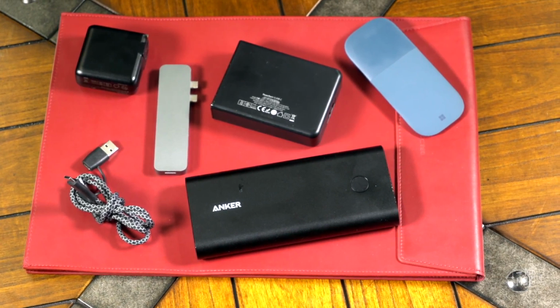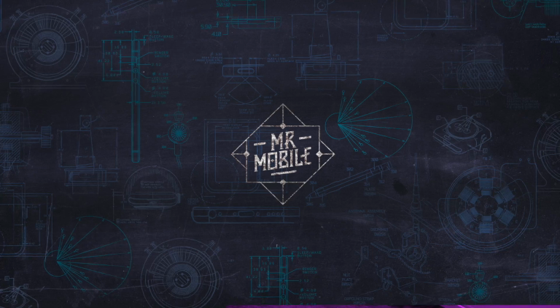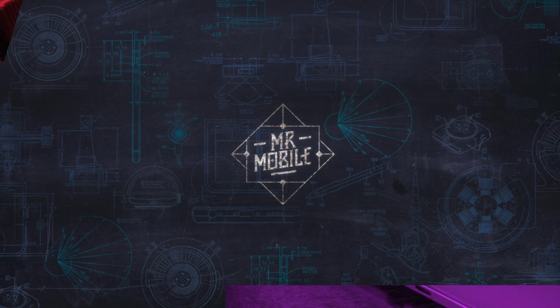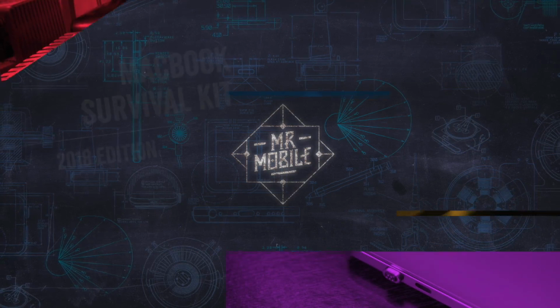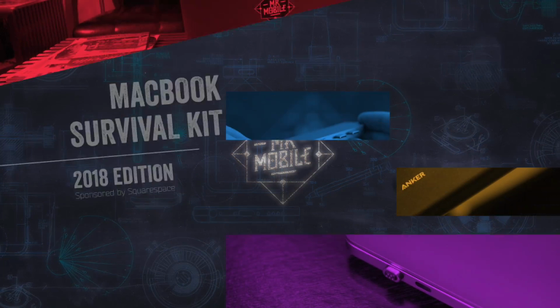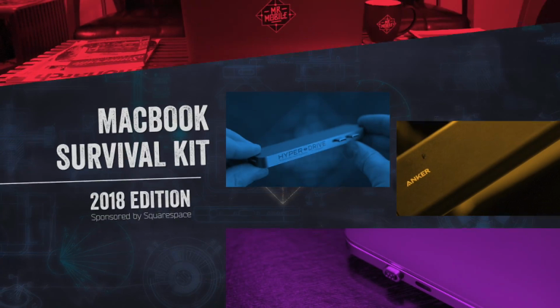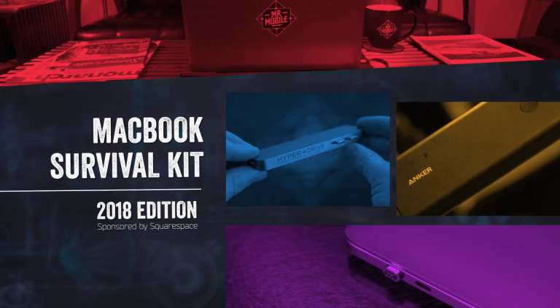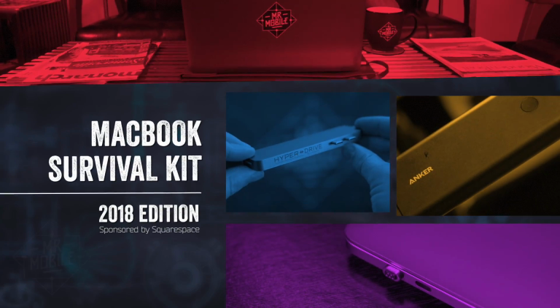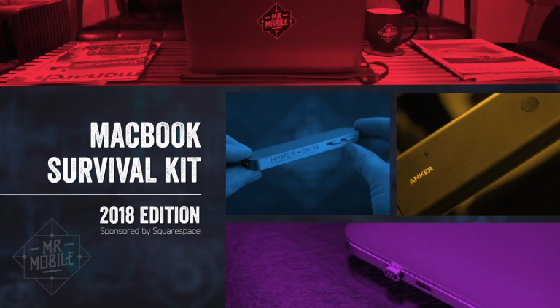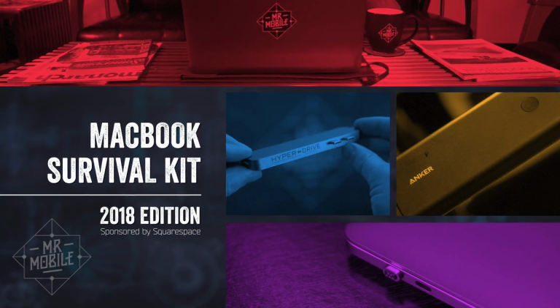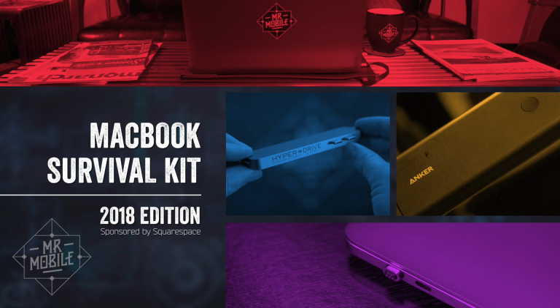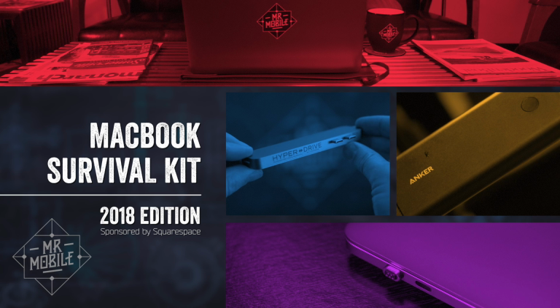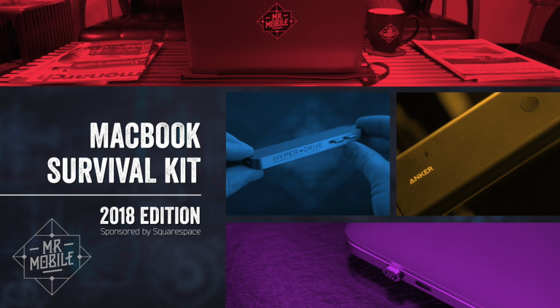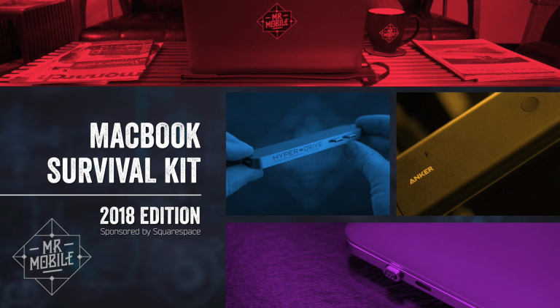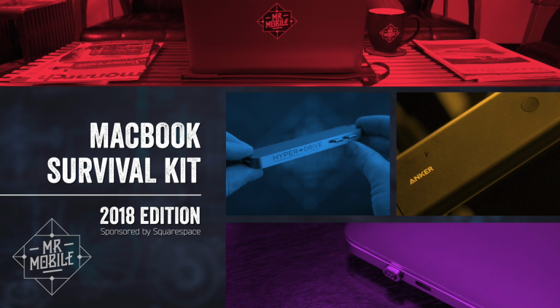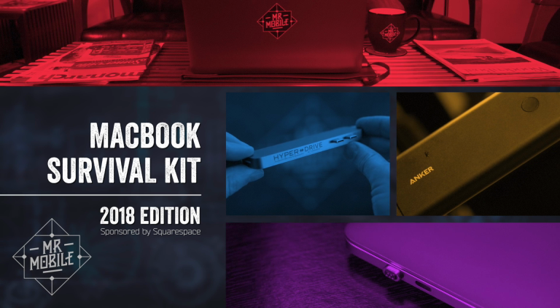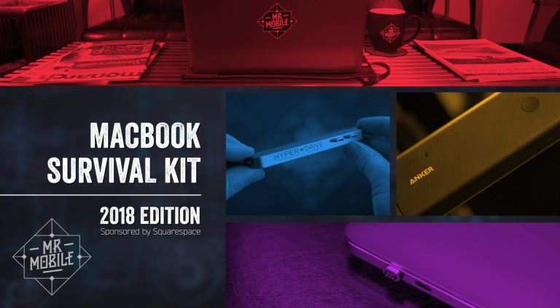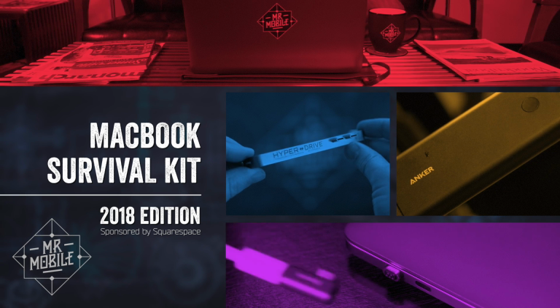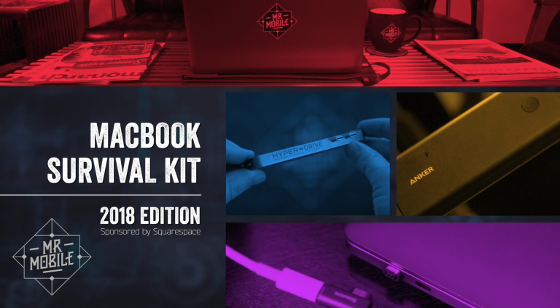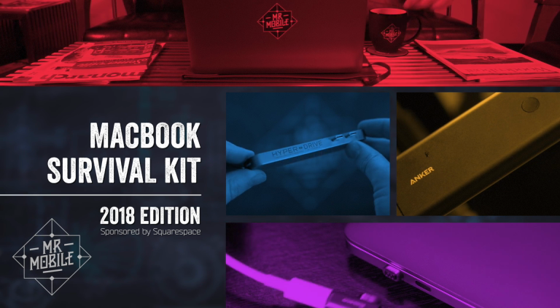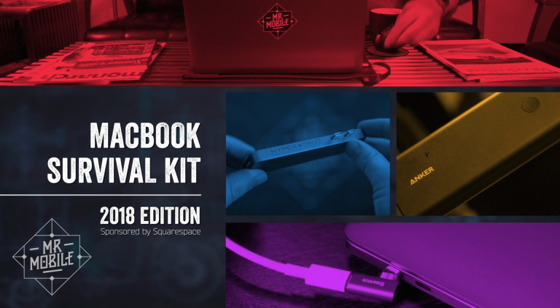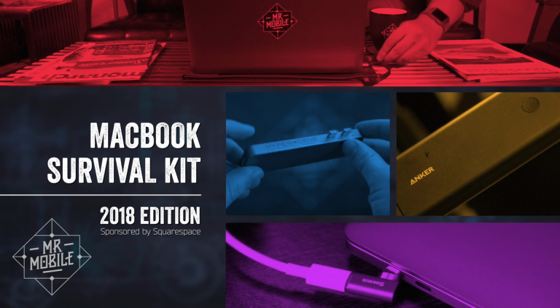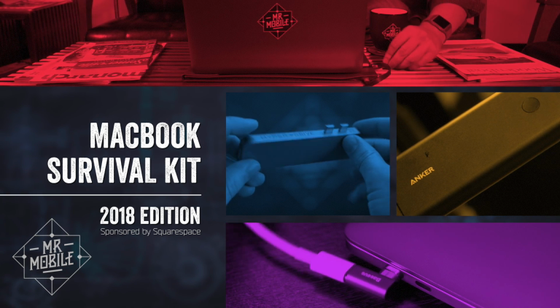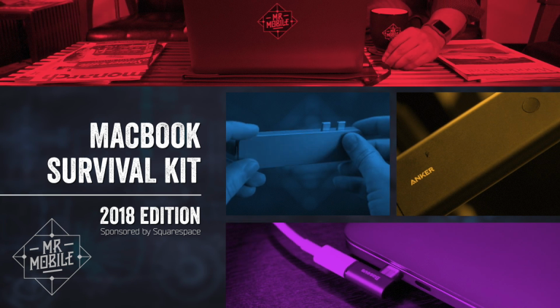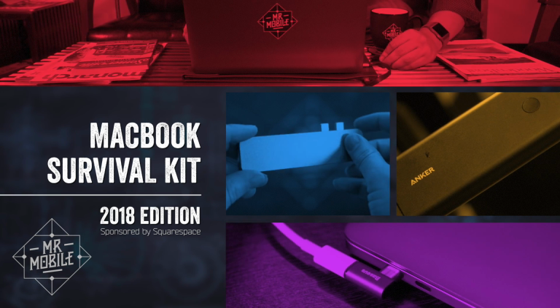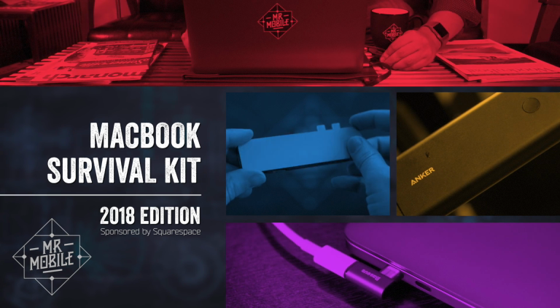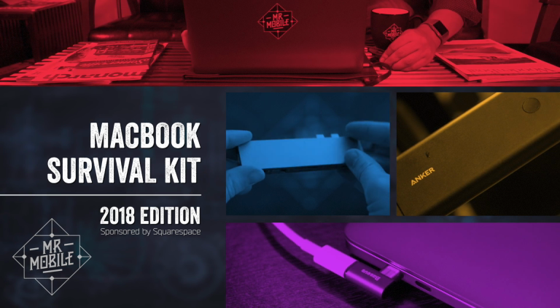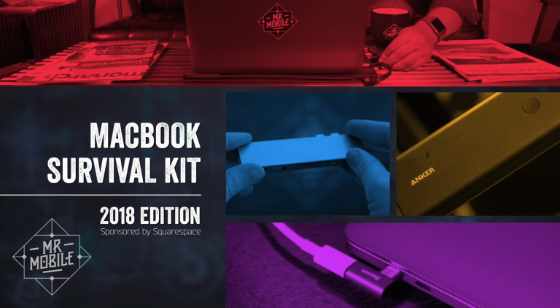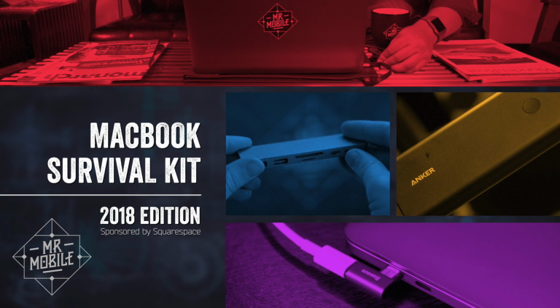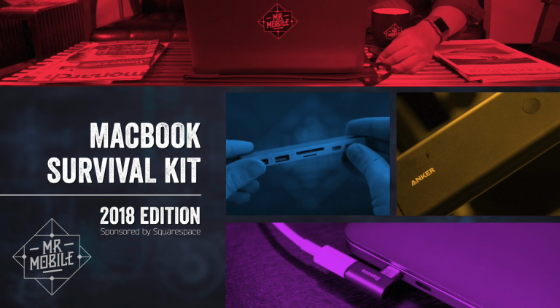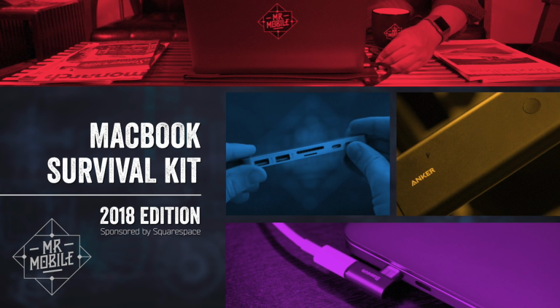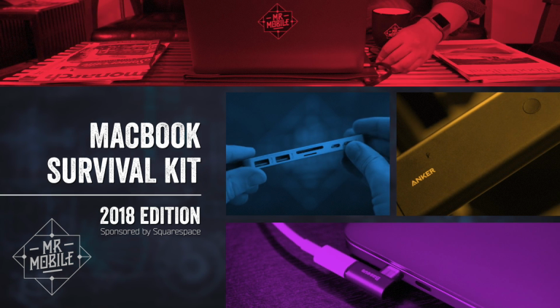I'm Mr. Mobile, and this is your MacBook Survival Kit for 2018, brought to you by Squarespace.